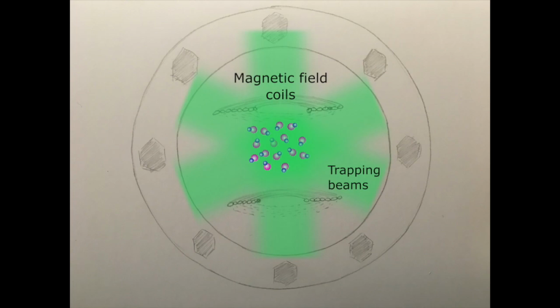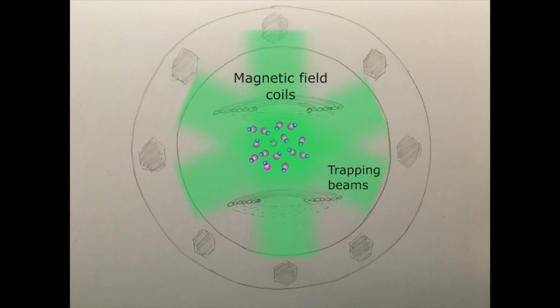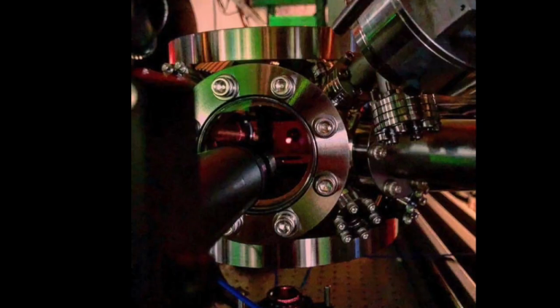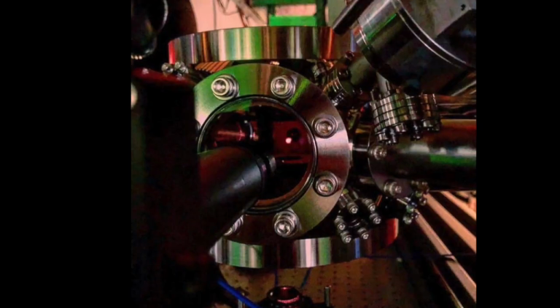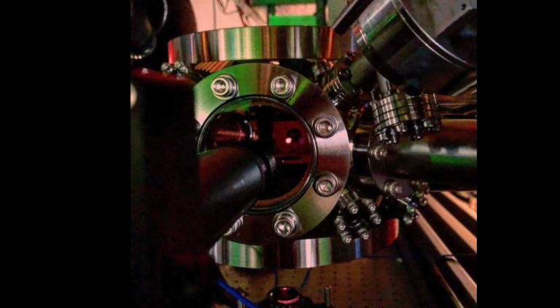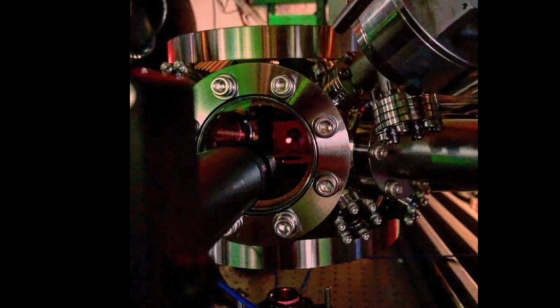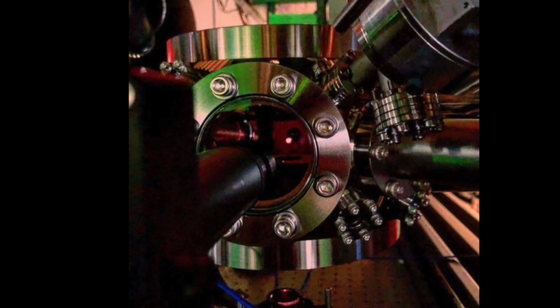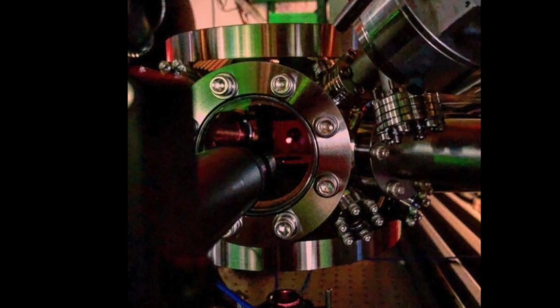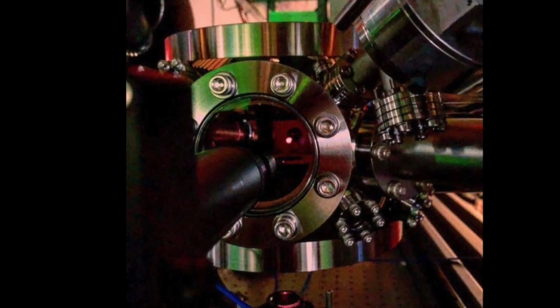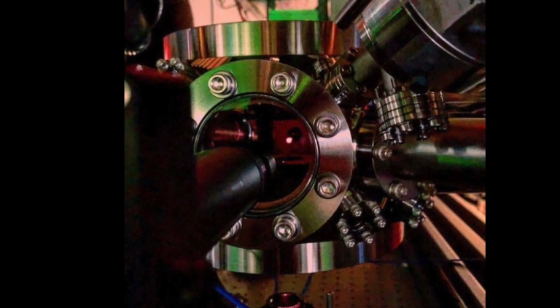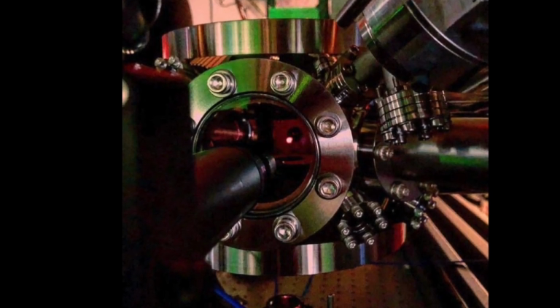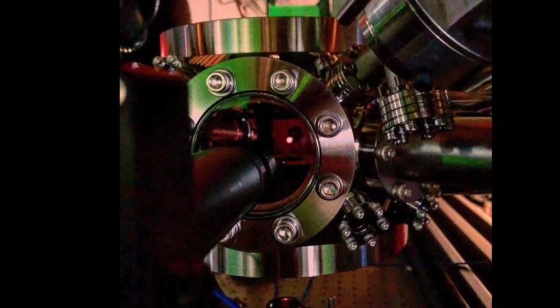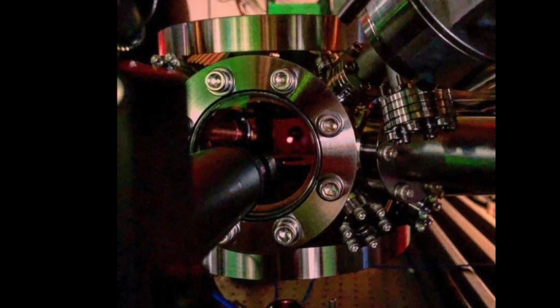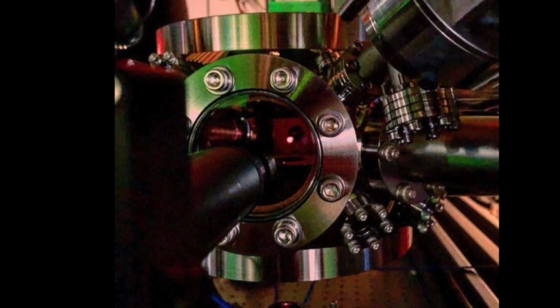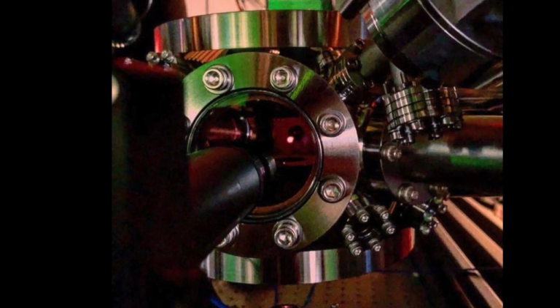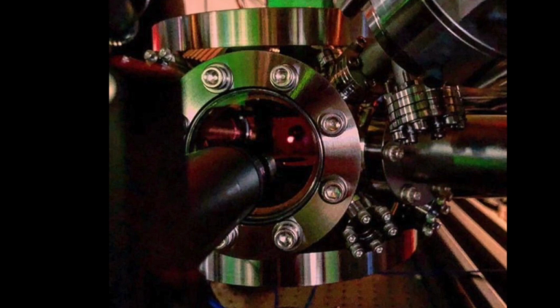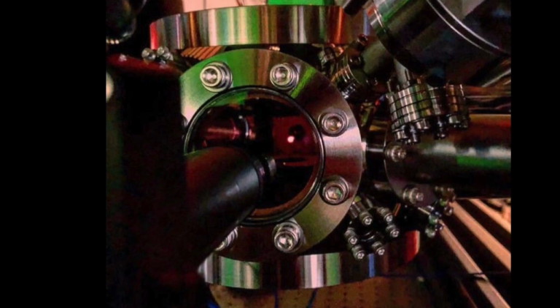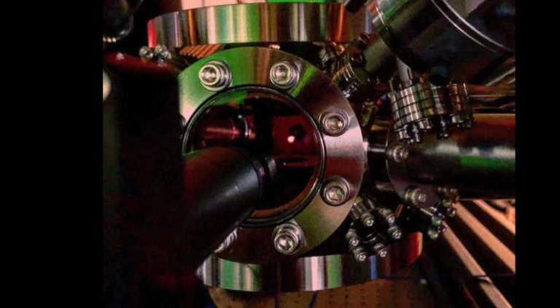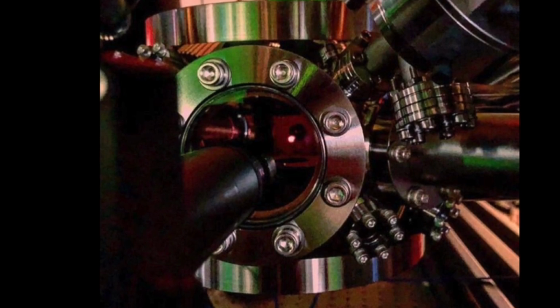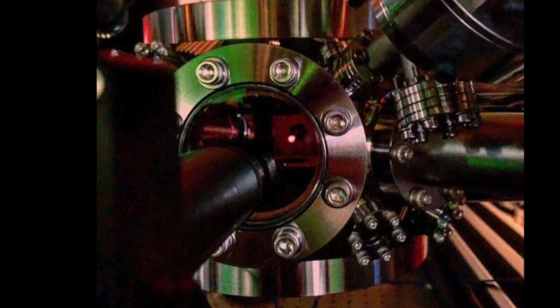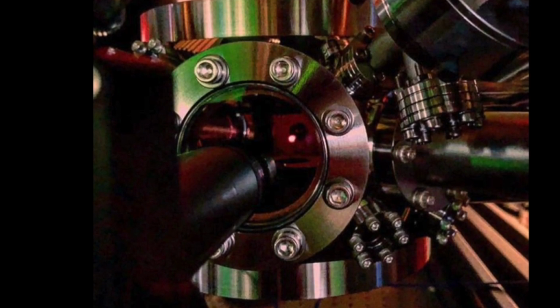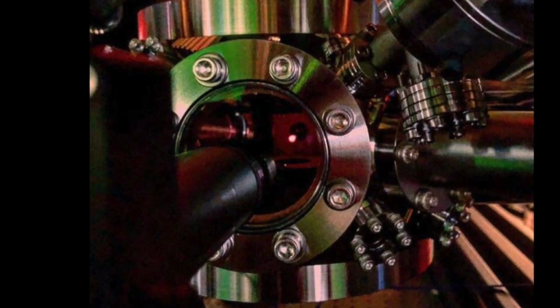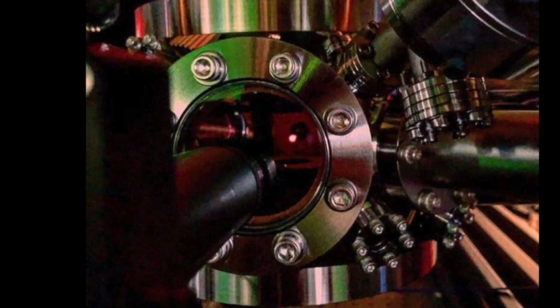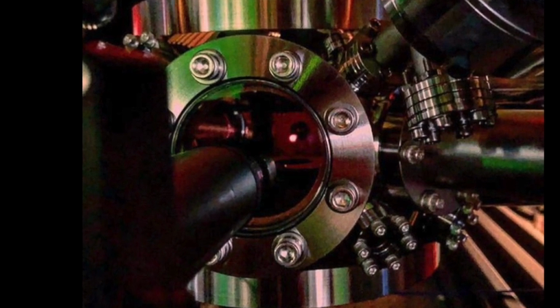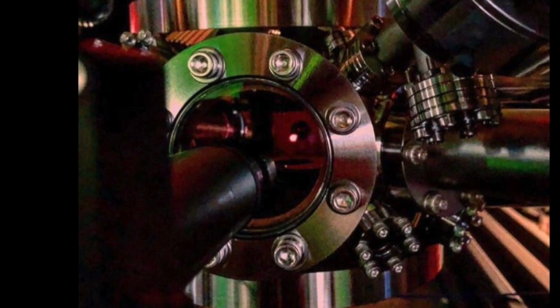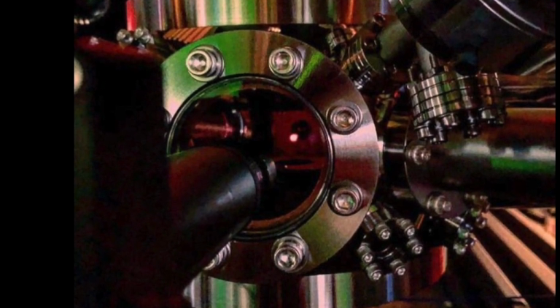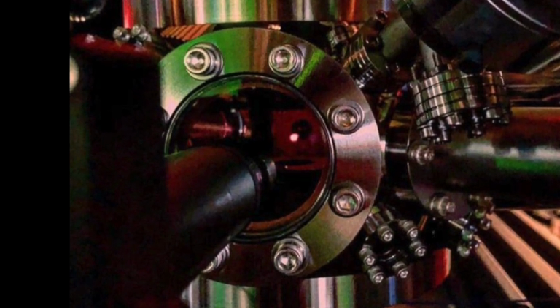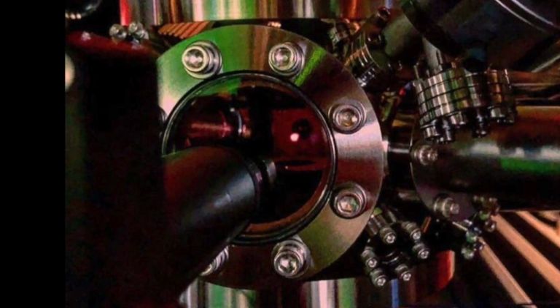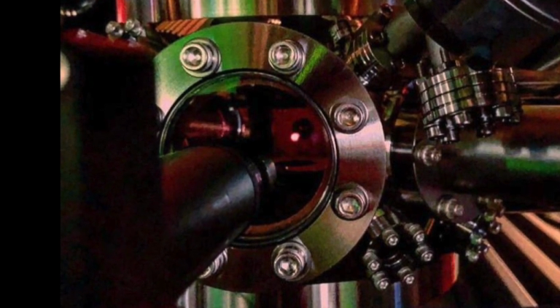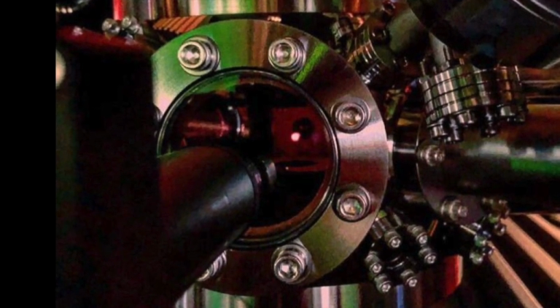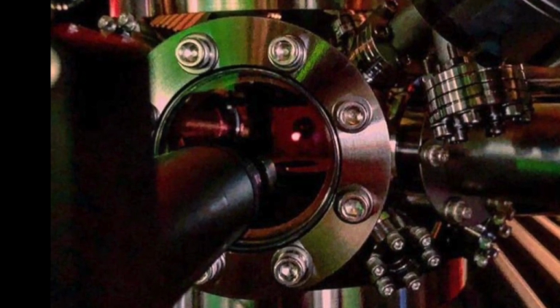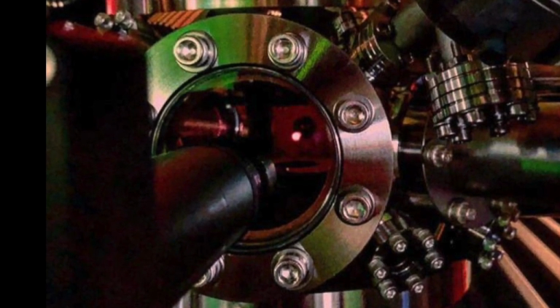Here you can see an image of a magneto-optical trap taken on a phone in one of my previous experiments.